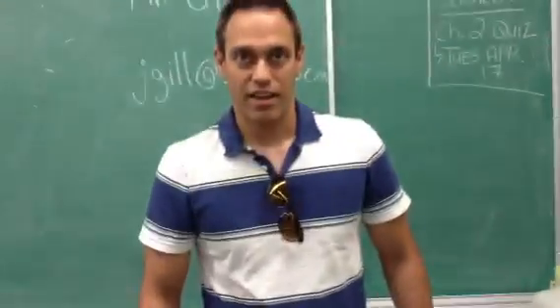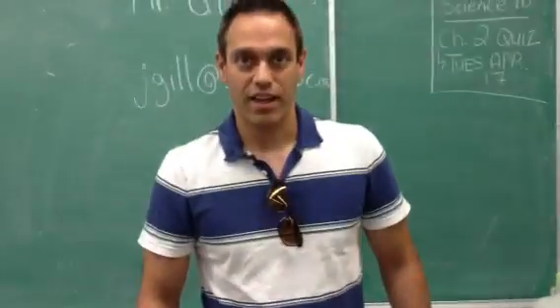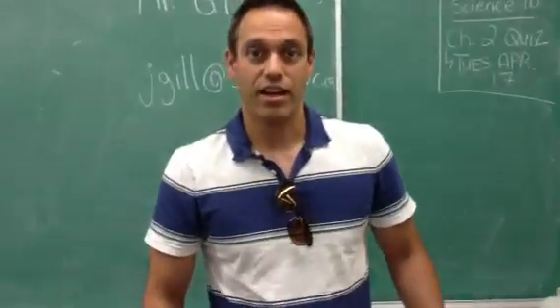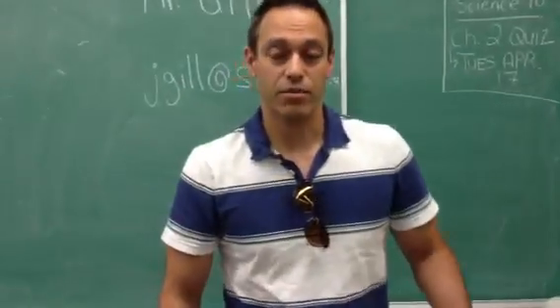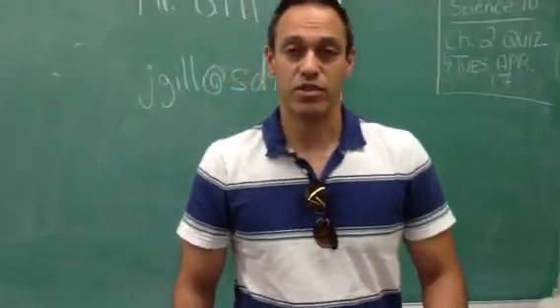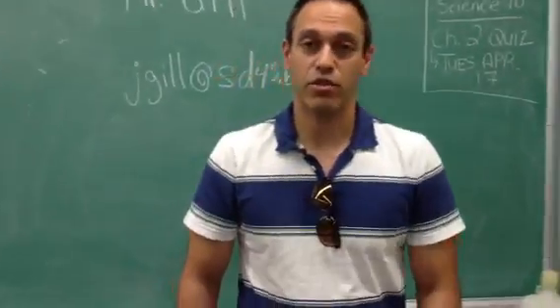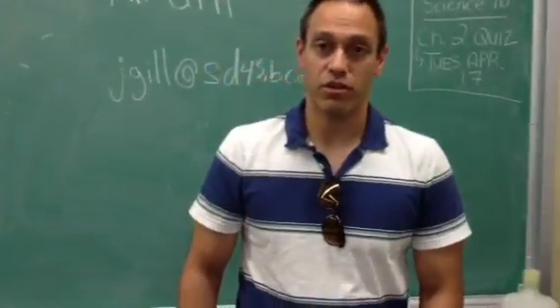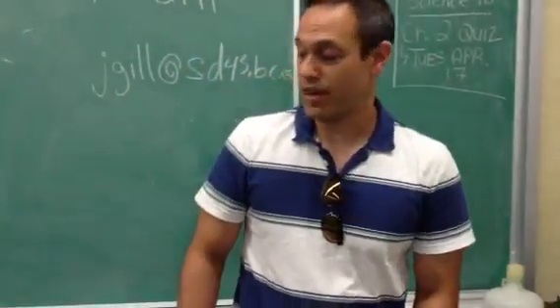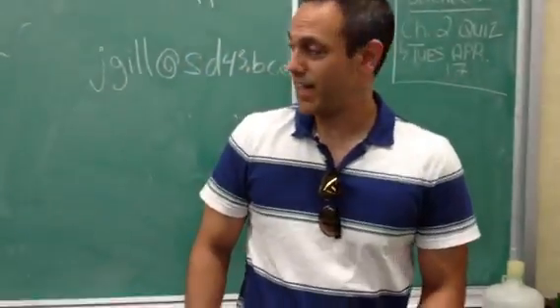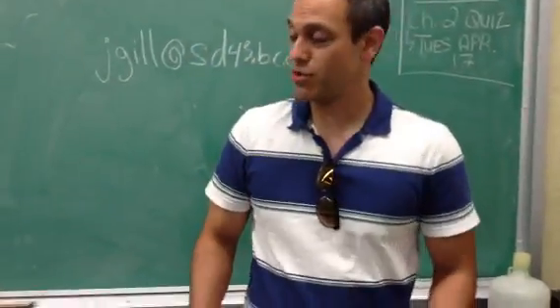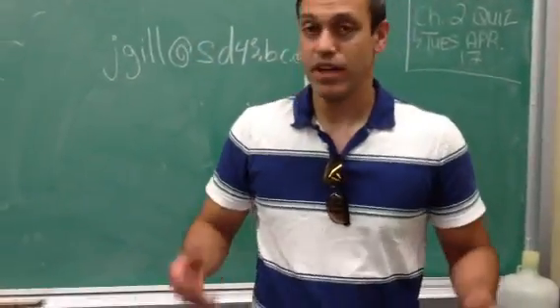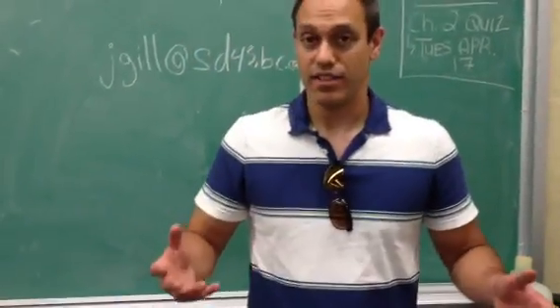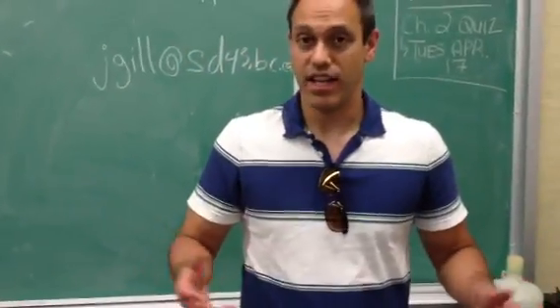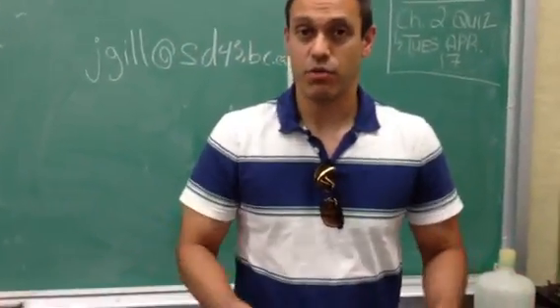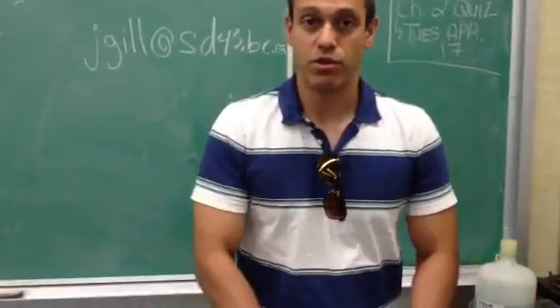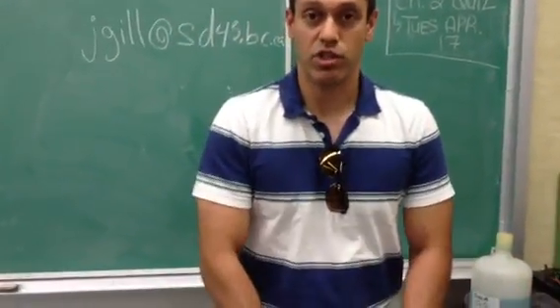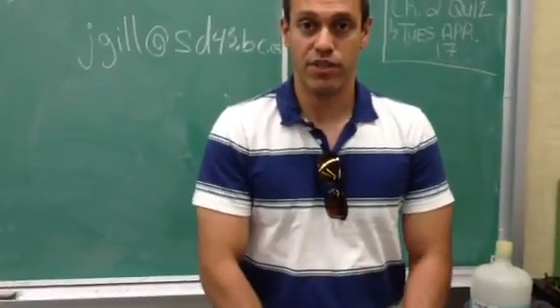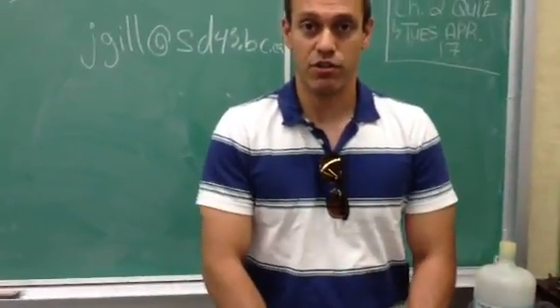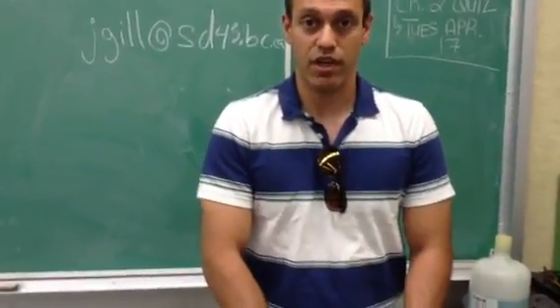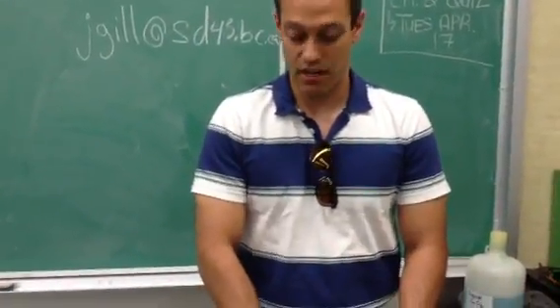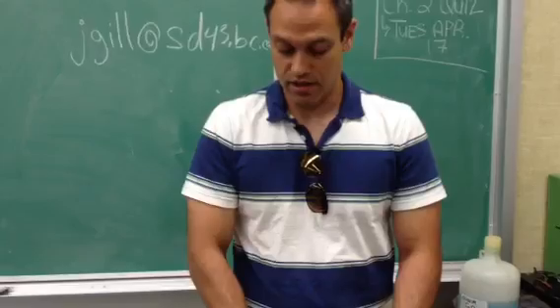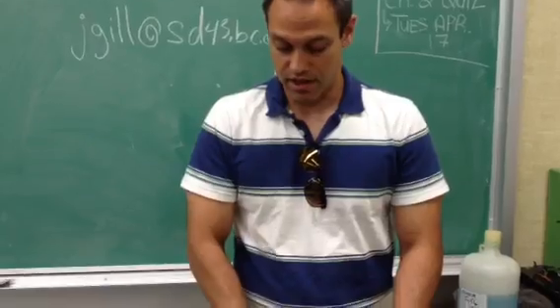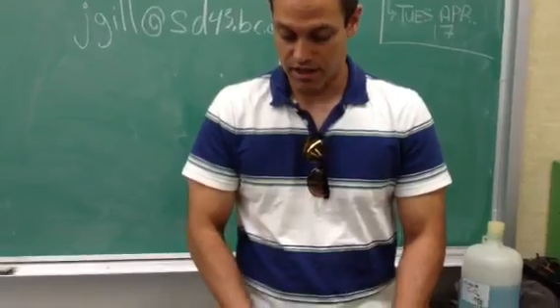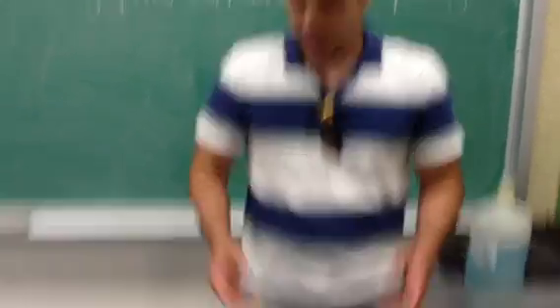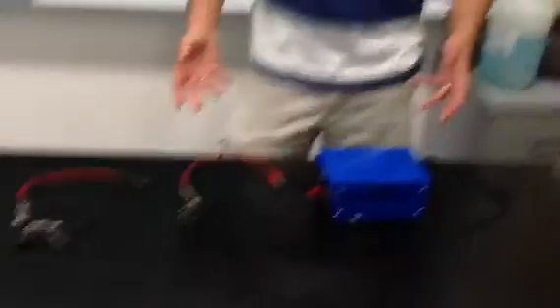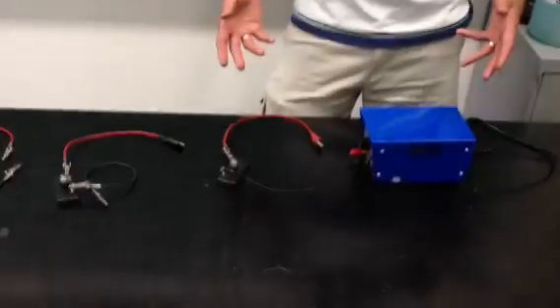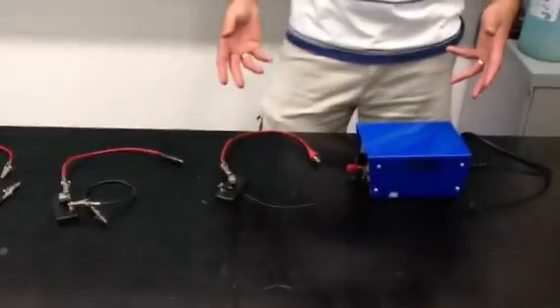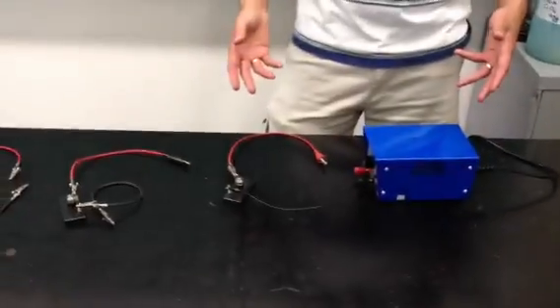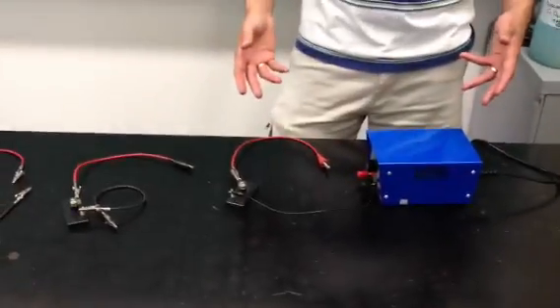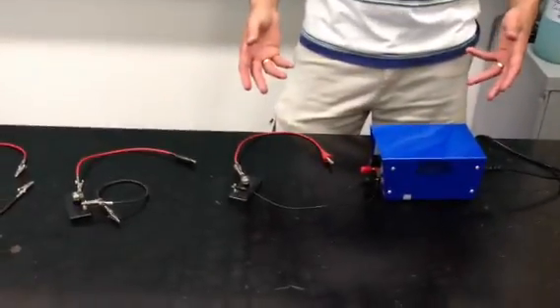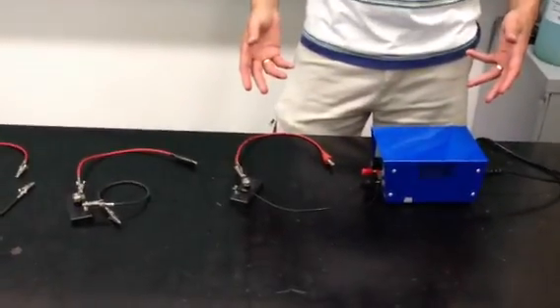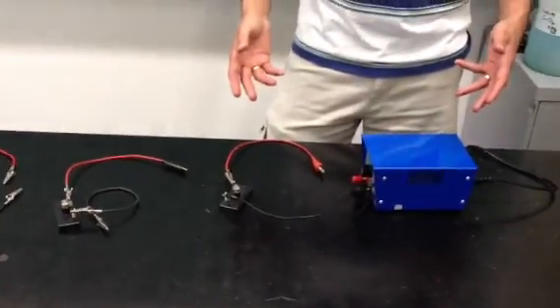Hey, I'm Mr. Gill. Welcome to my classroom. Today we're doing a short video on parallel and series circuits.